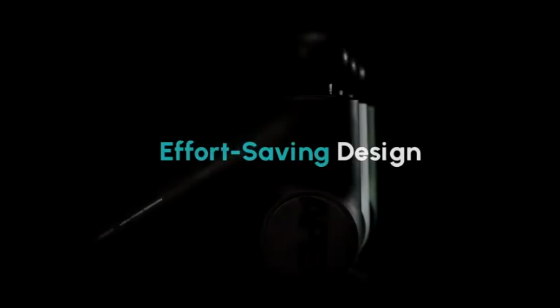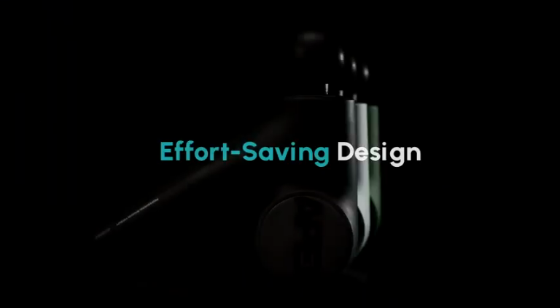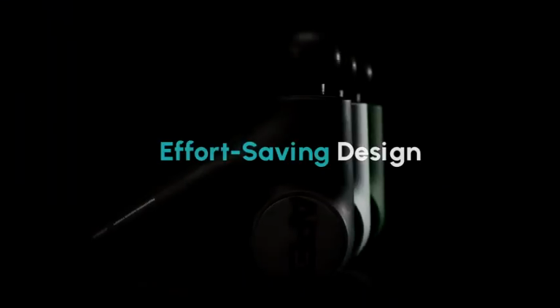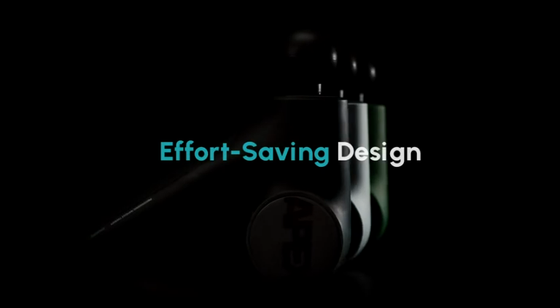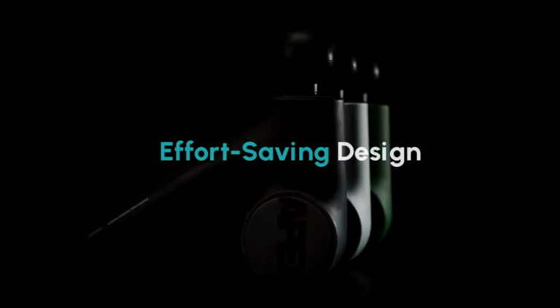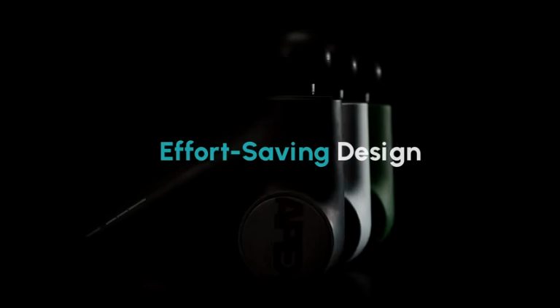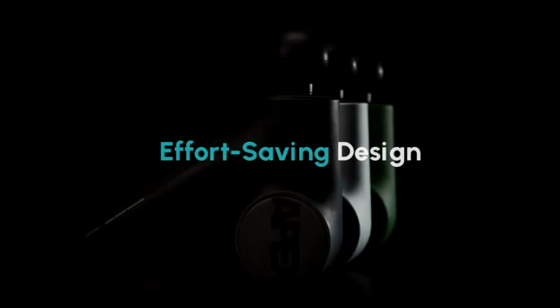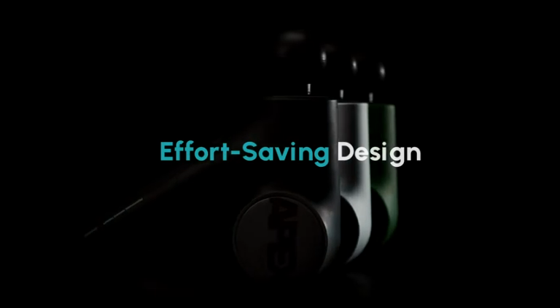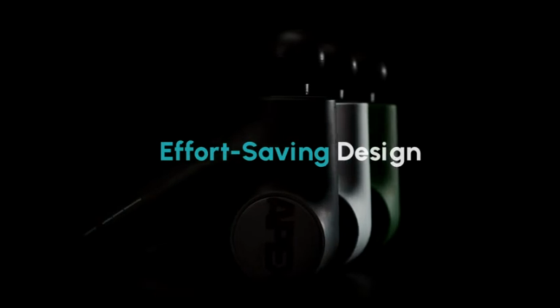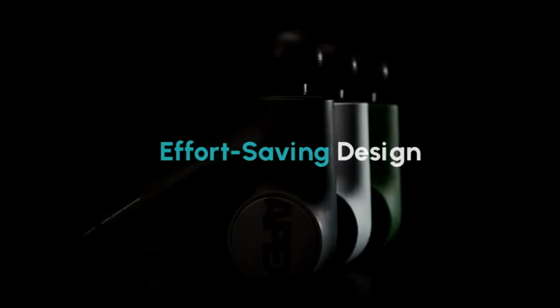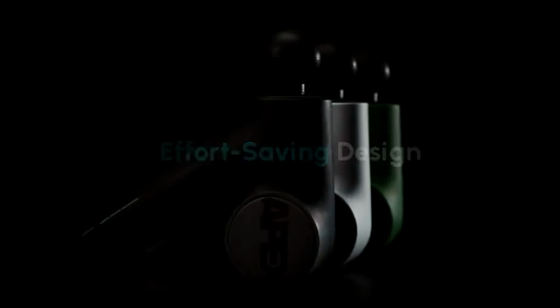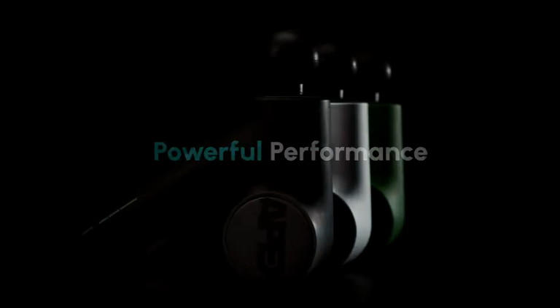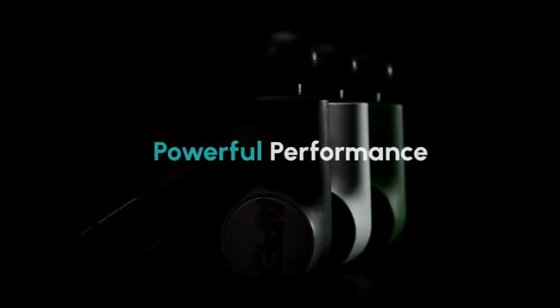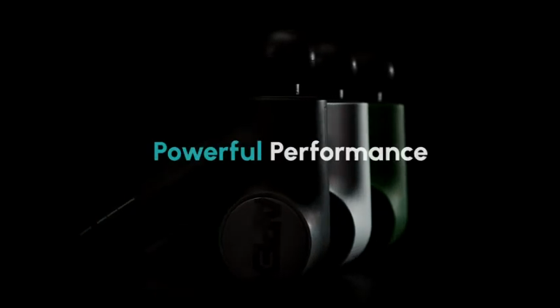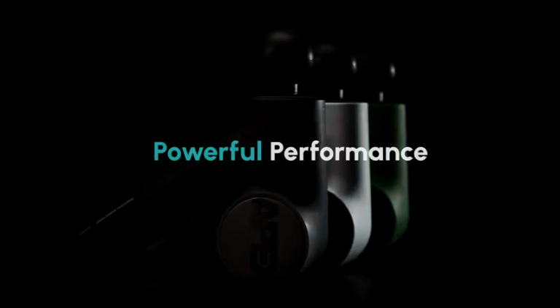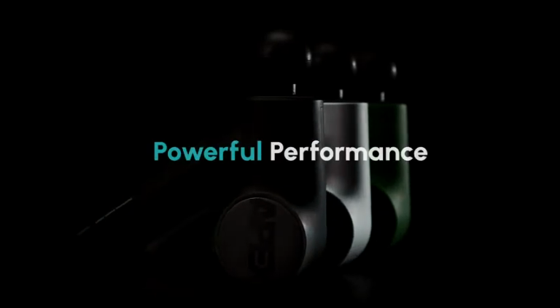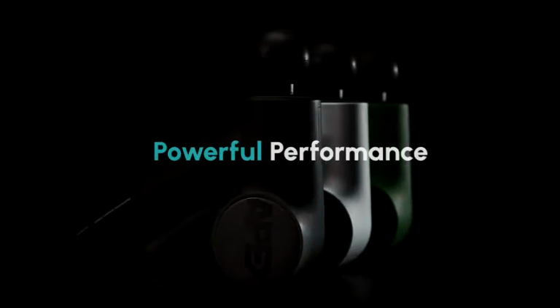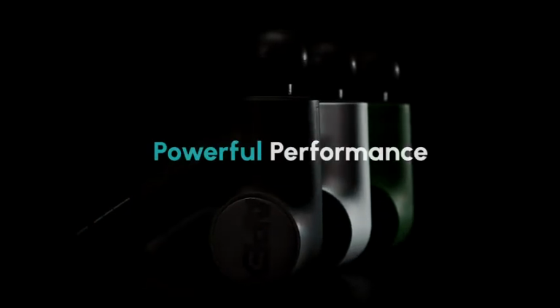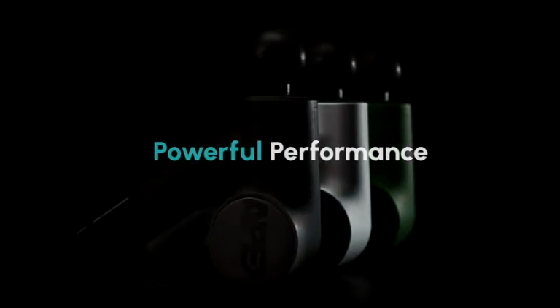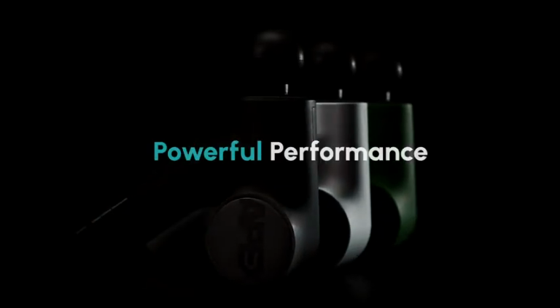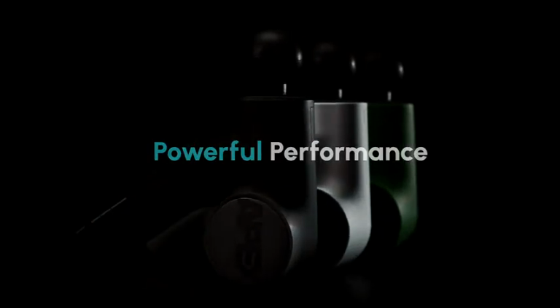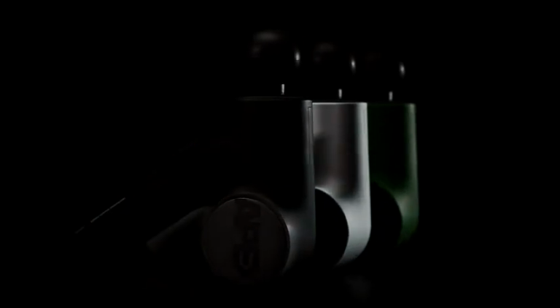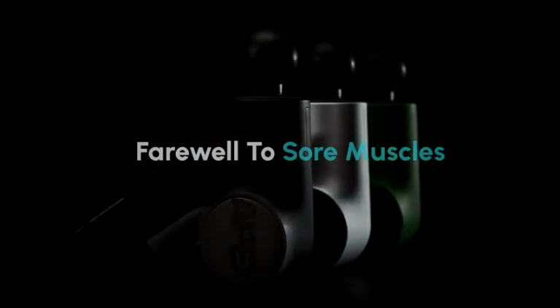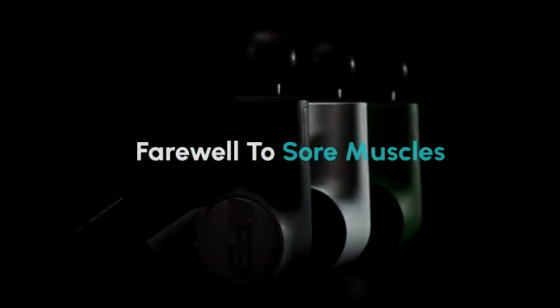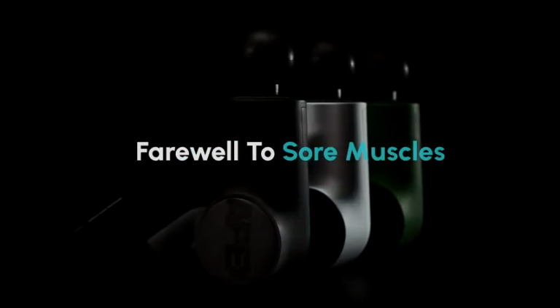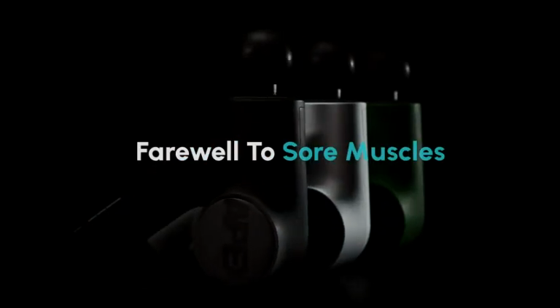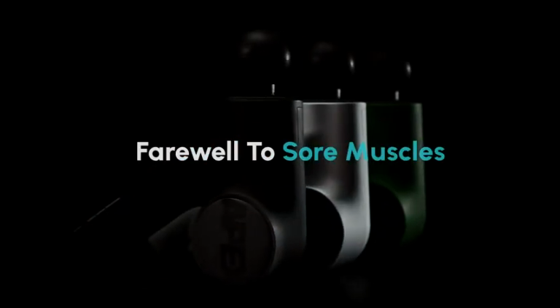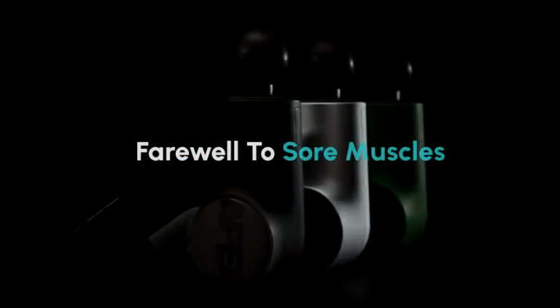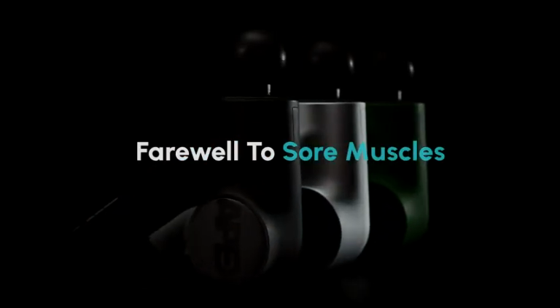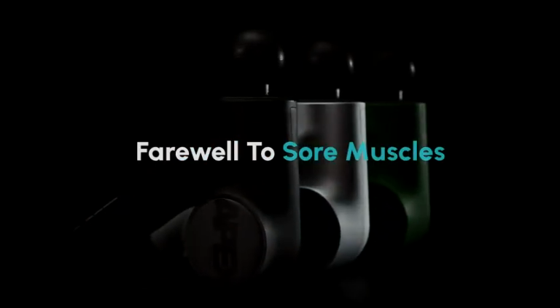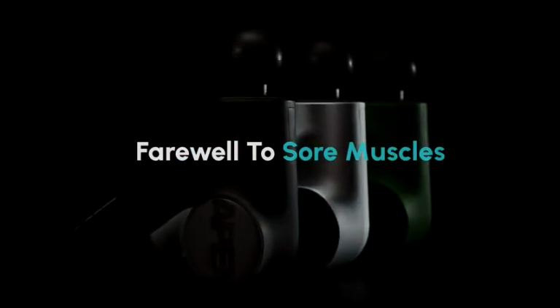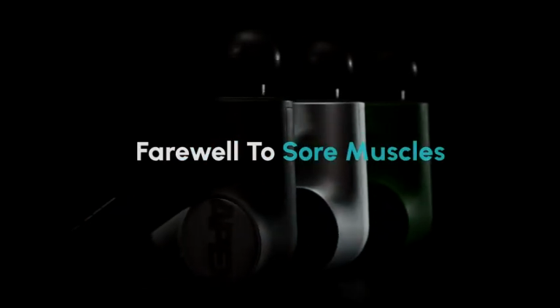Effort saving design. Powerful performance. Farewell to sore muscles.